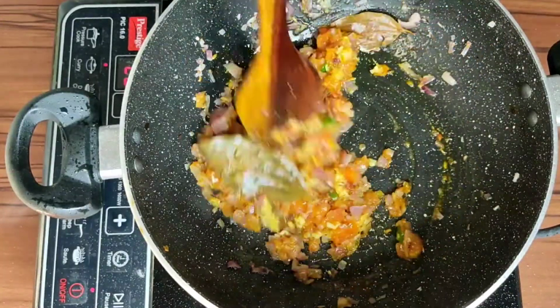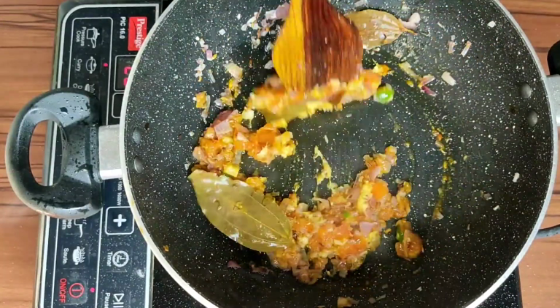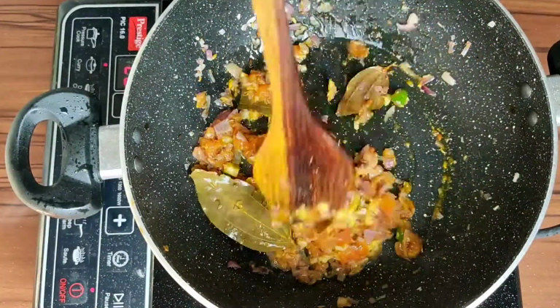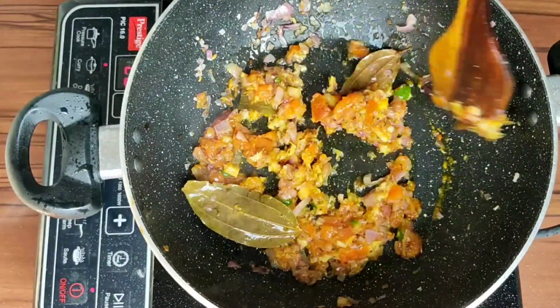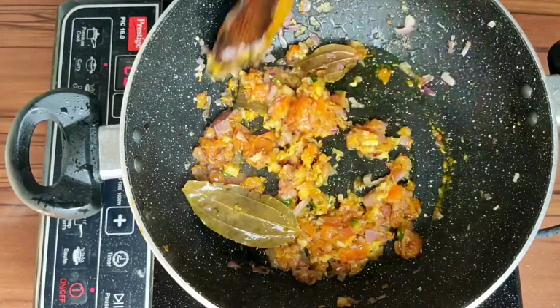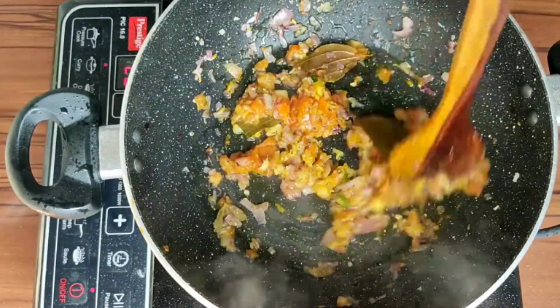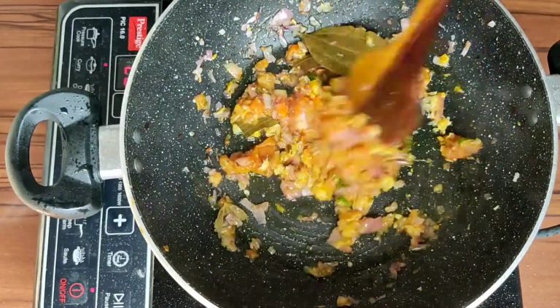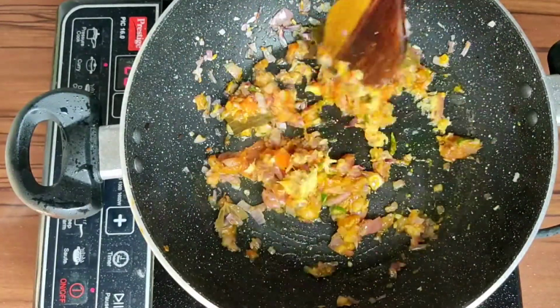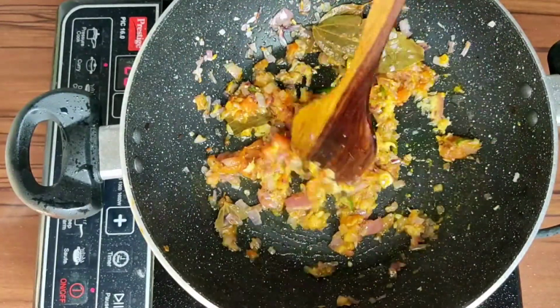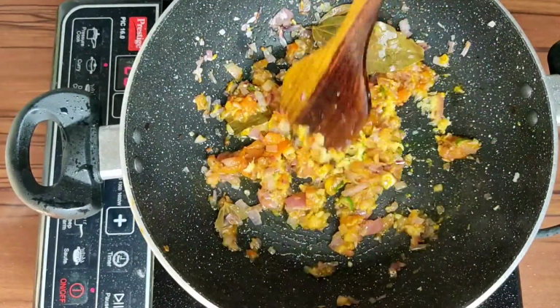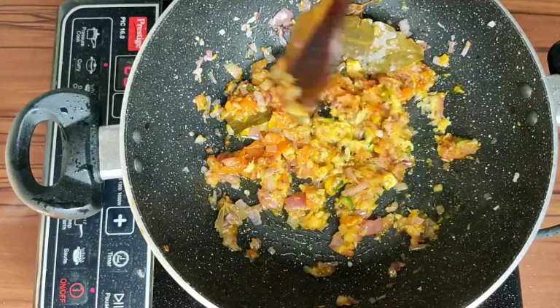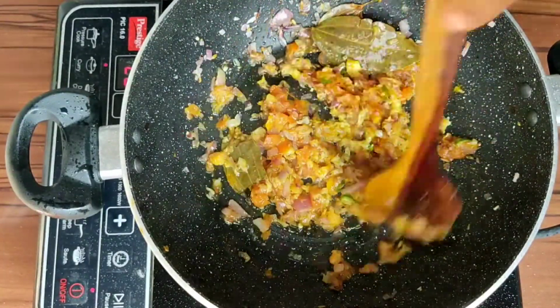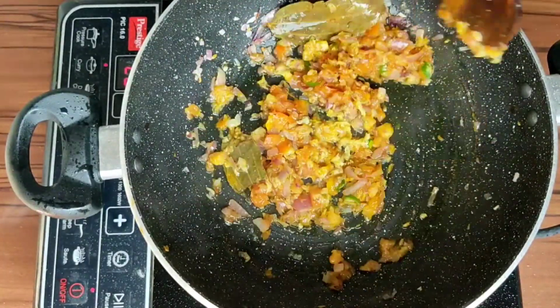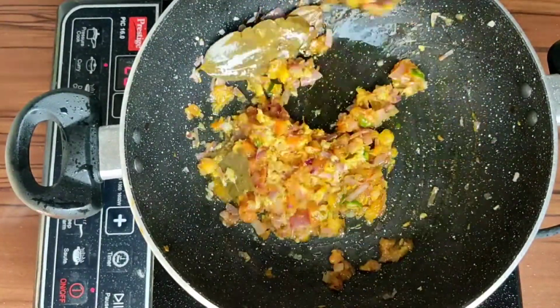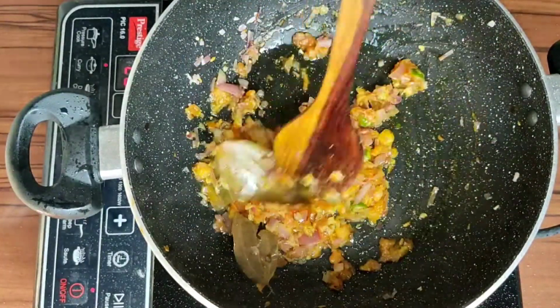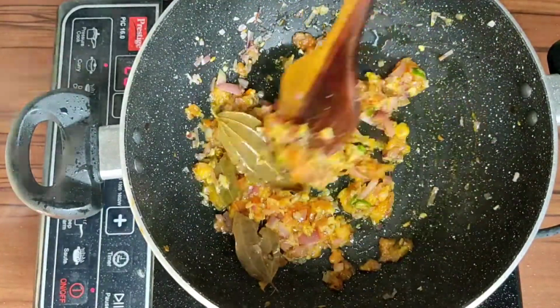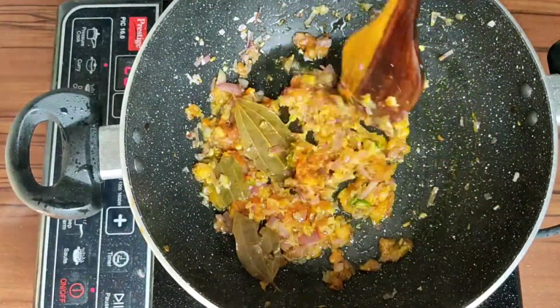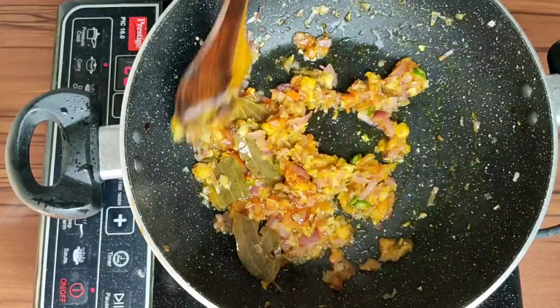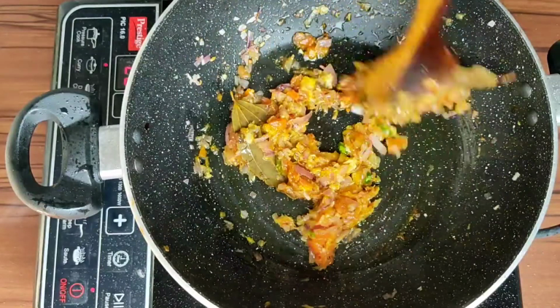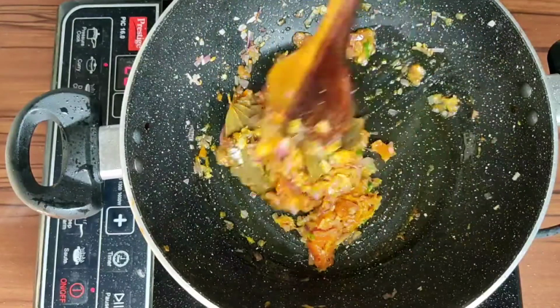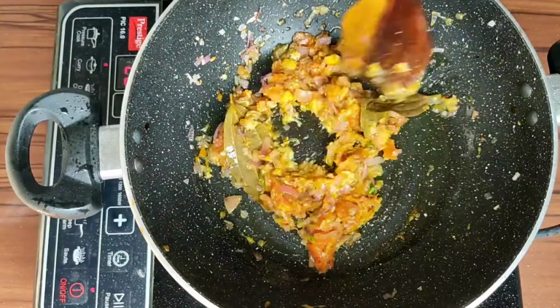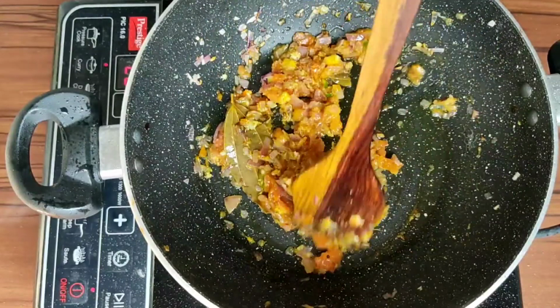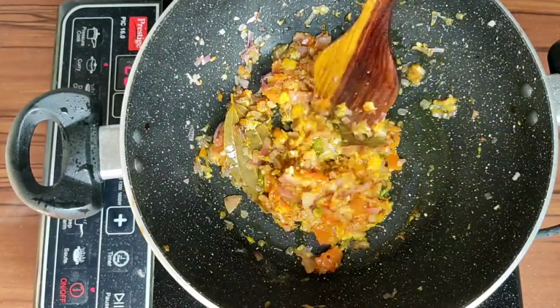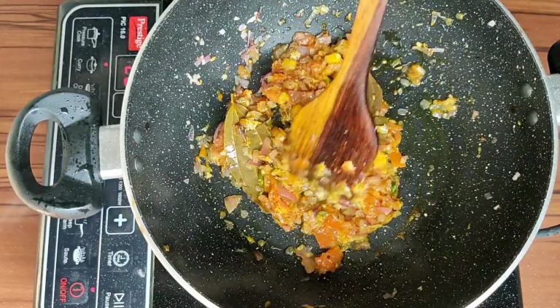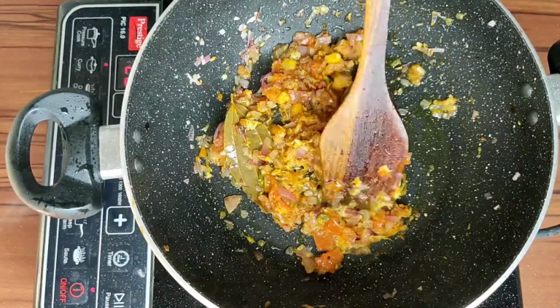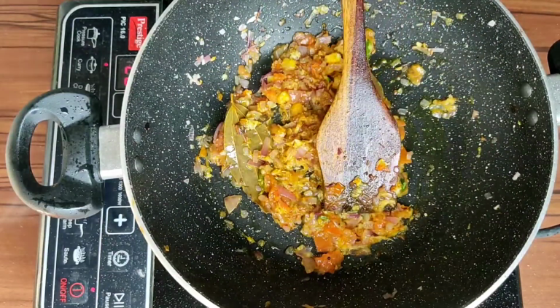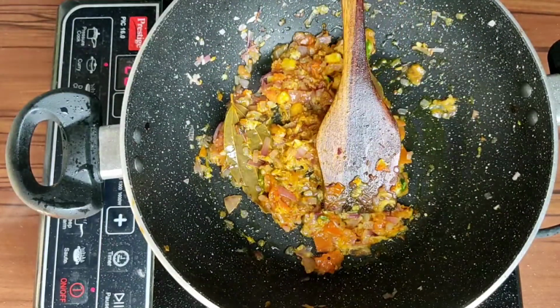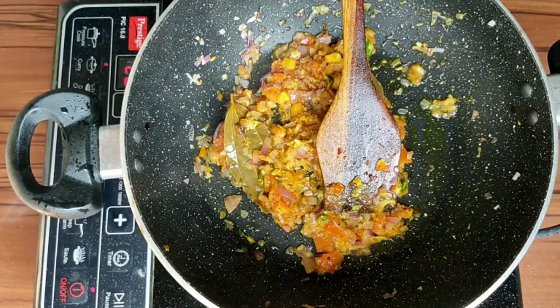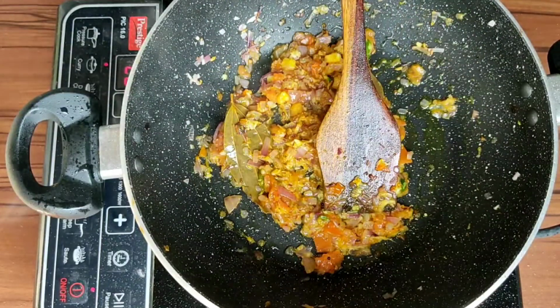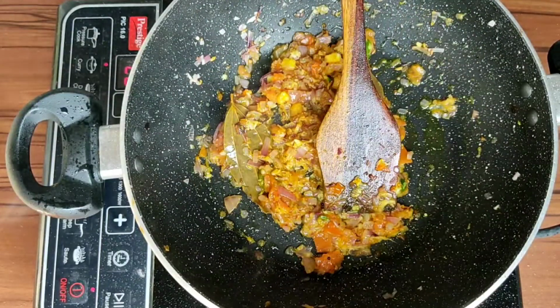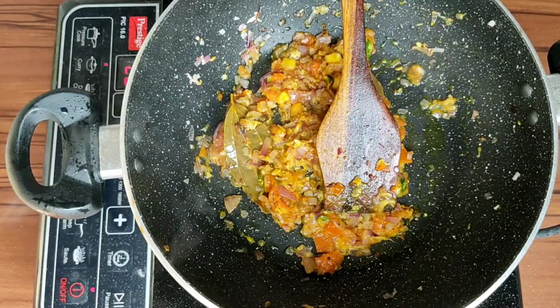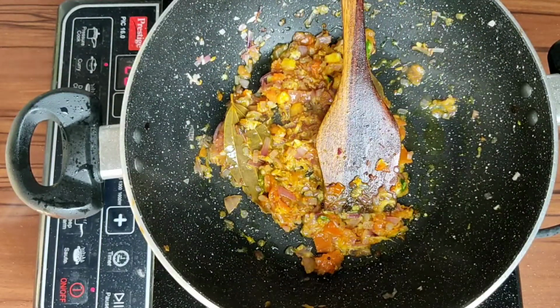Add a little bit of a little bit, and add a little bit.